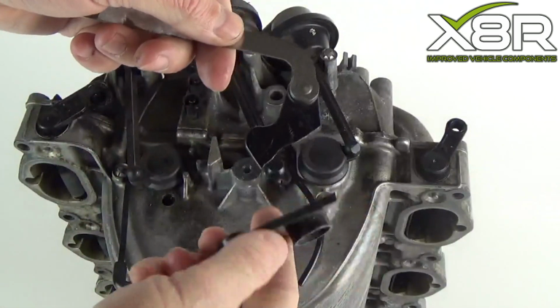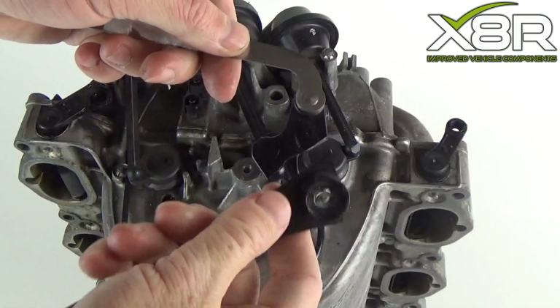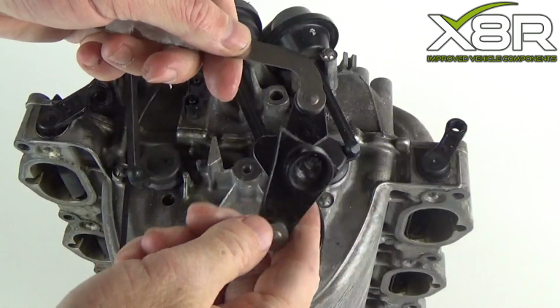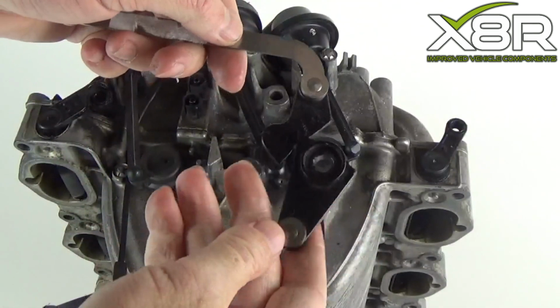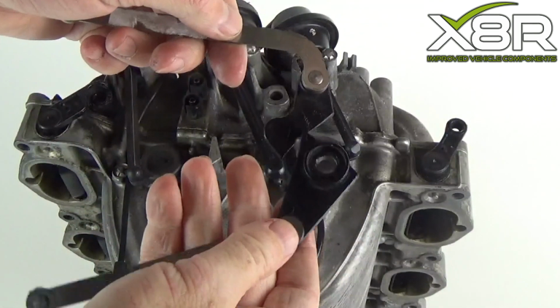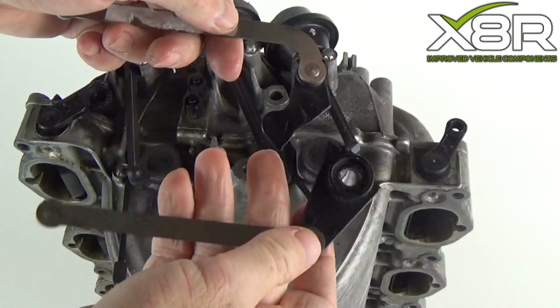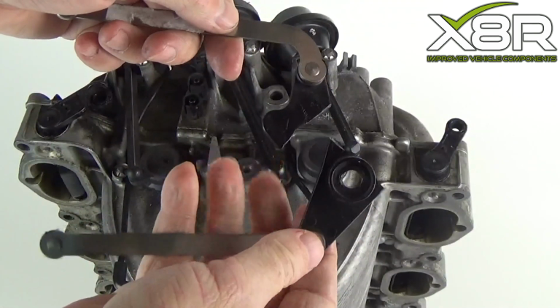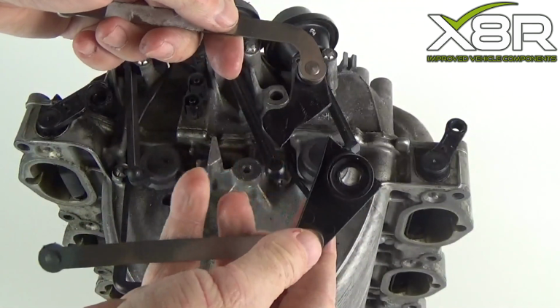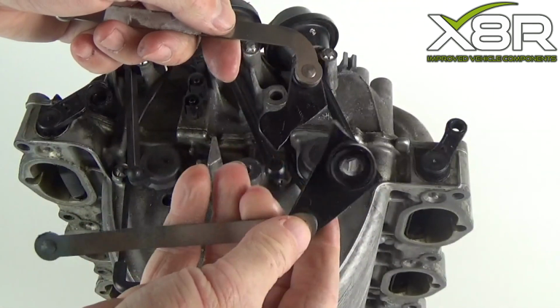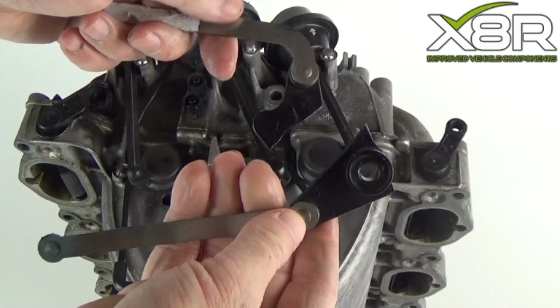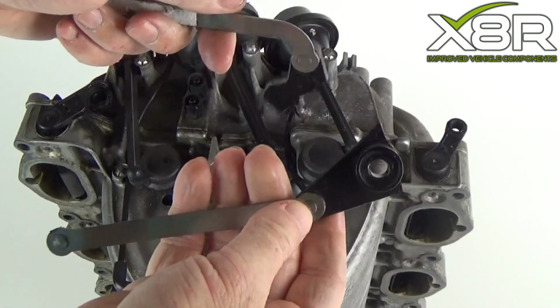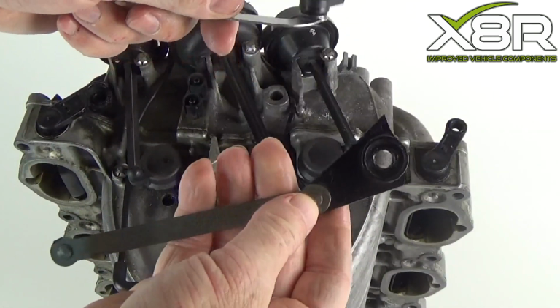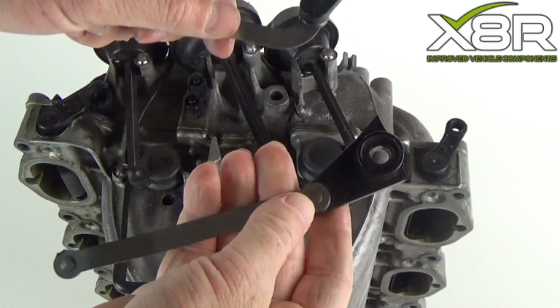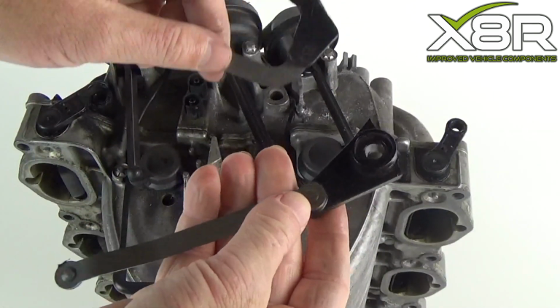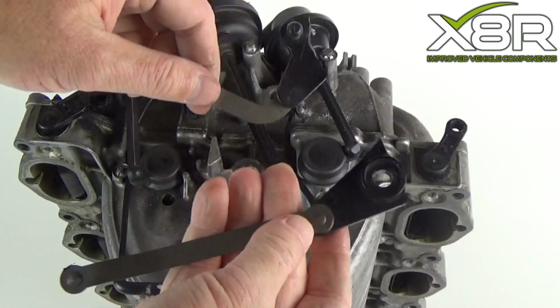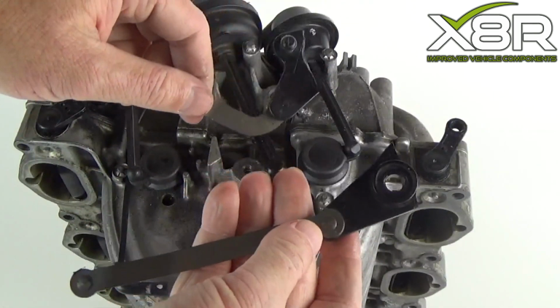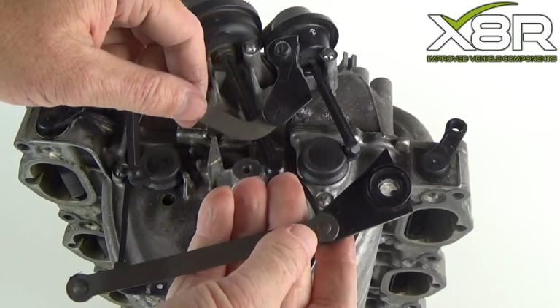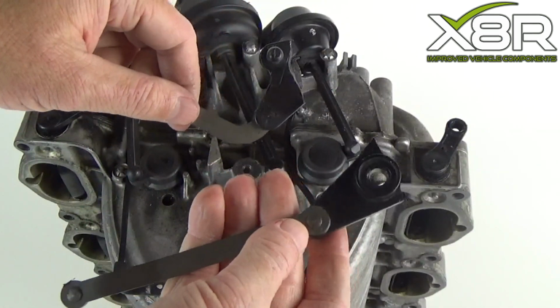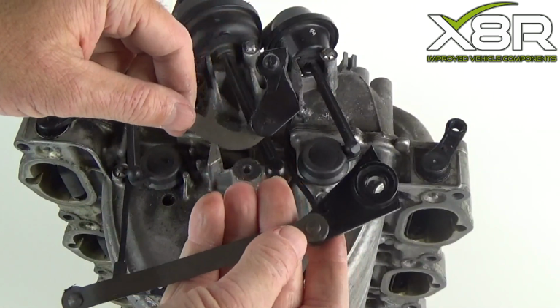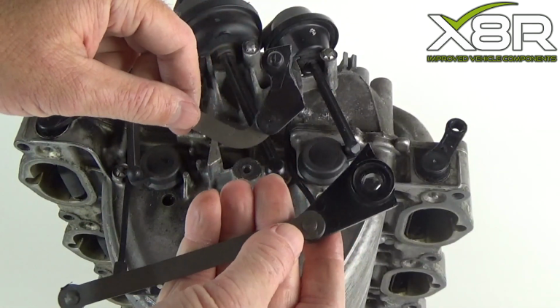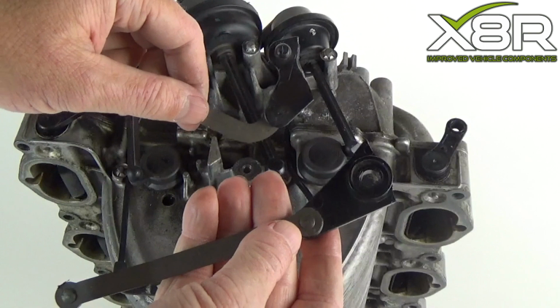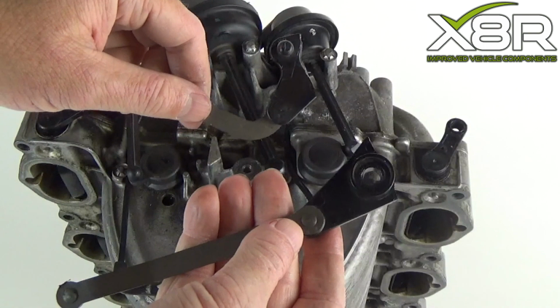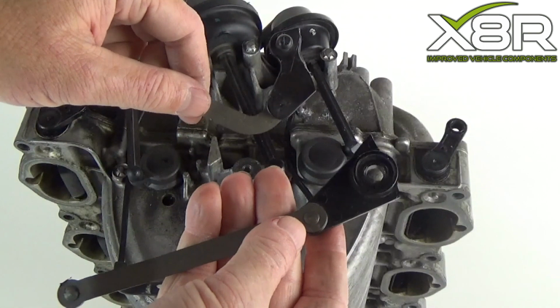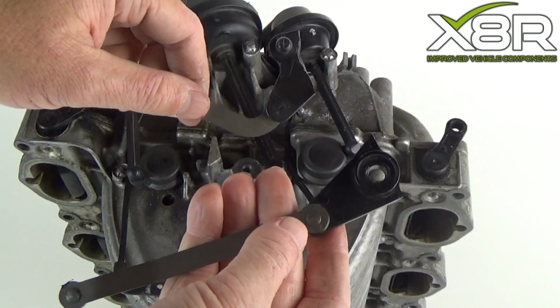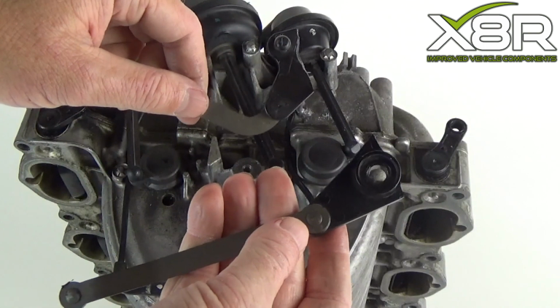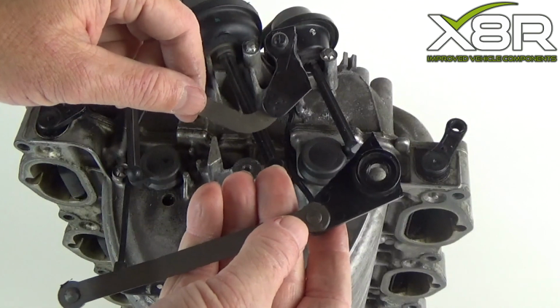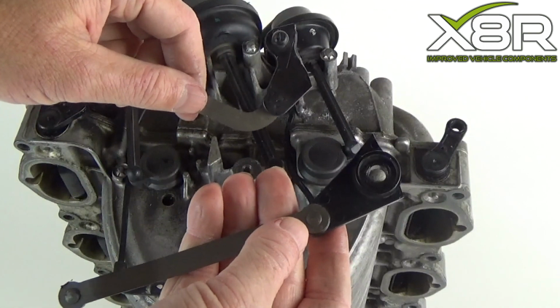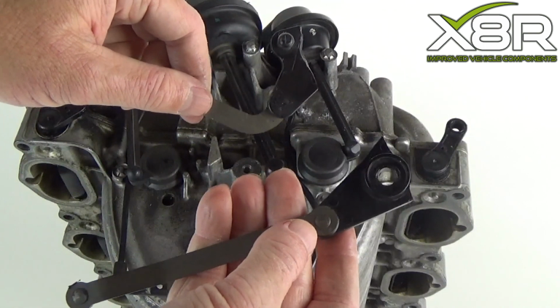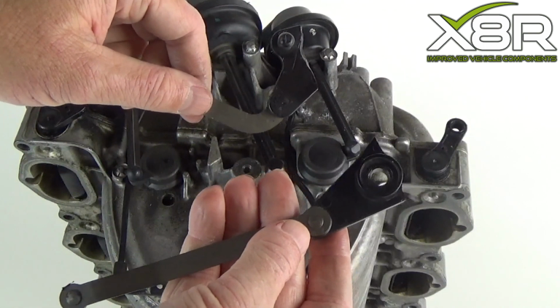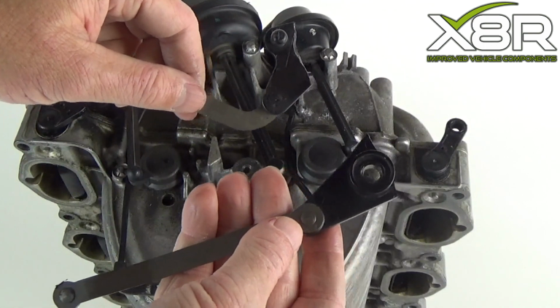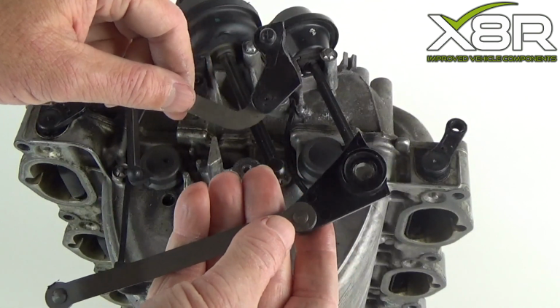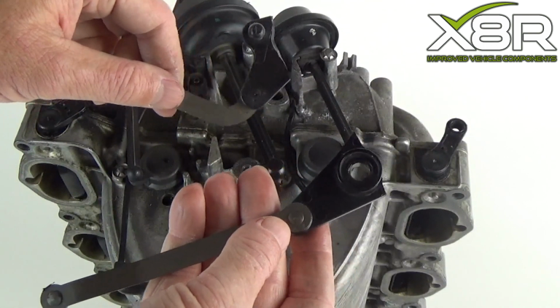You can see here where excess pressure has been put on this weak plastic part and it's broken it in half.